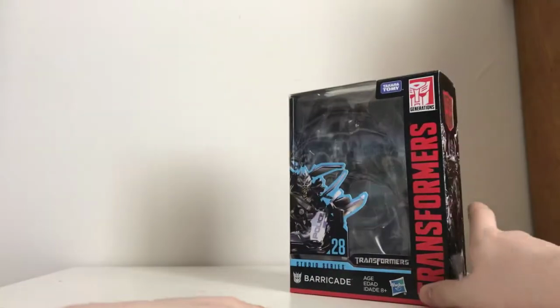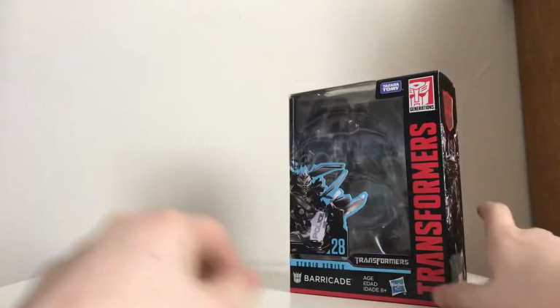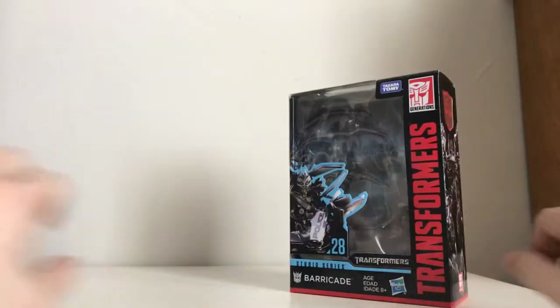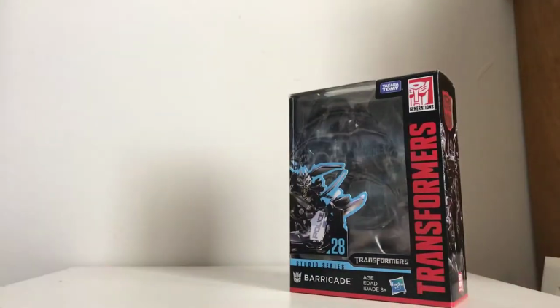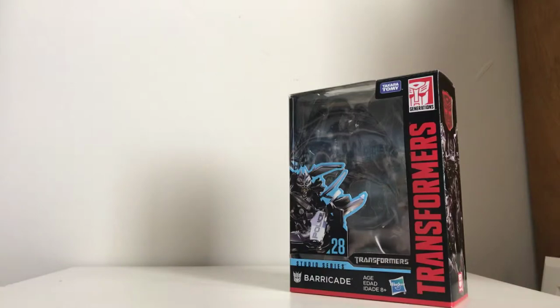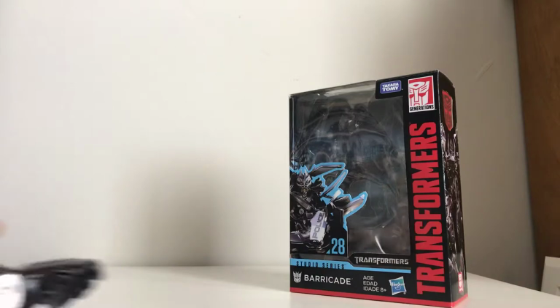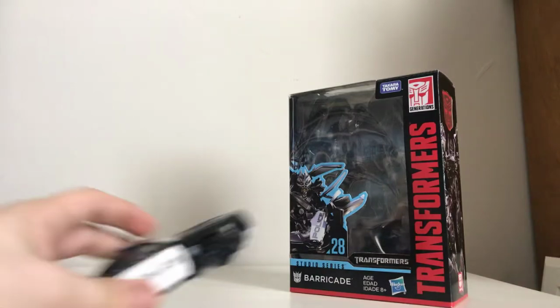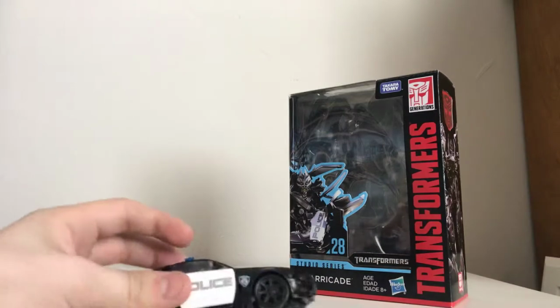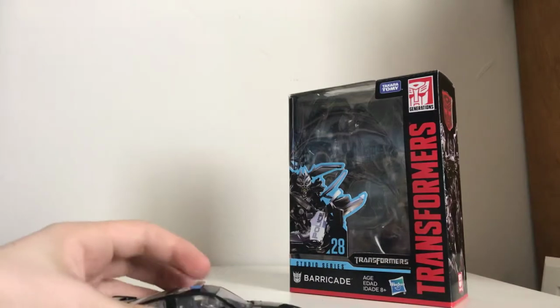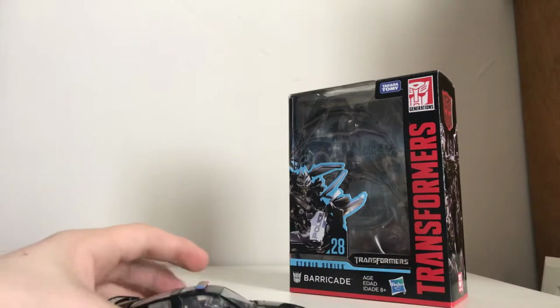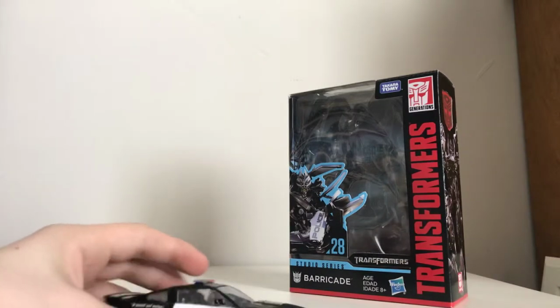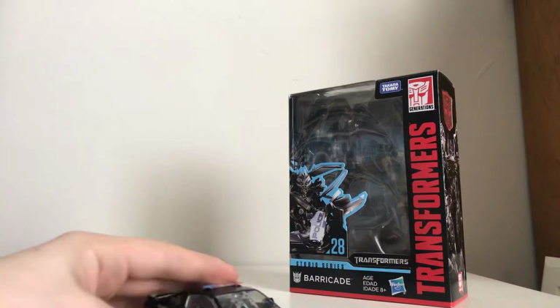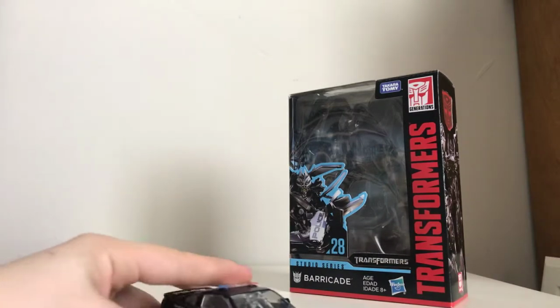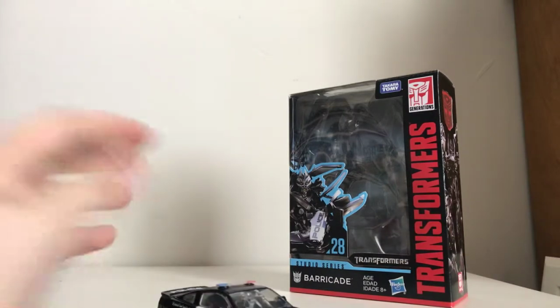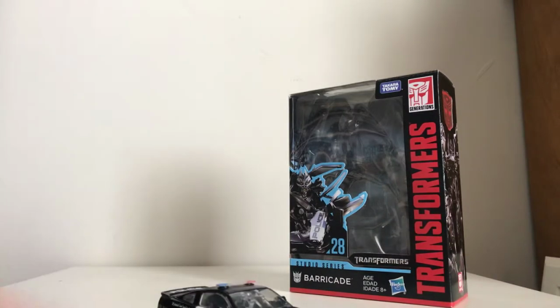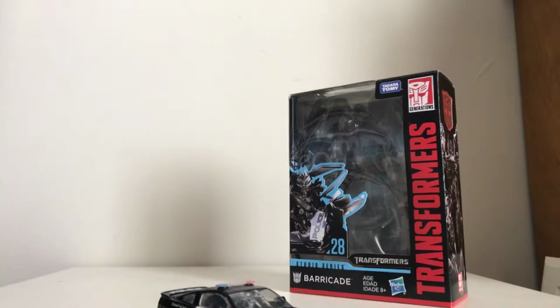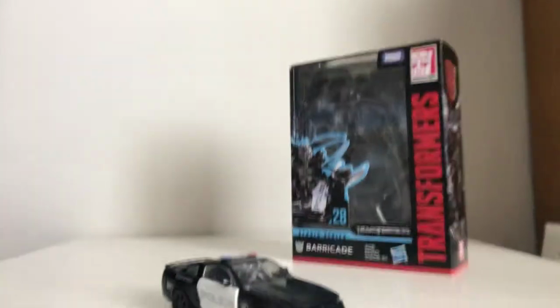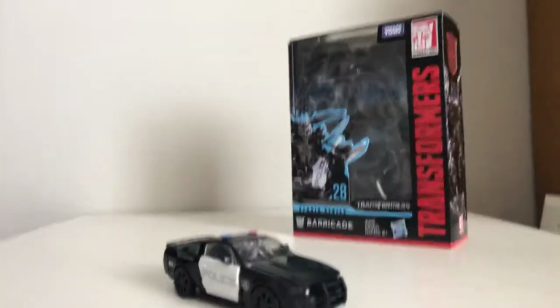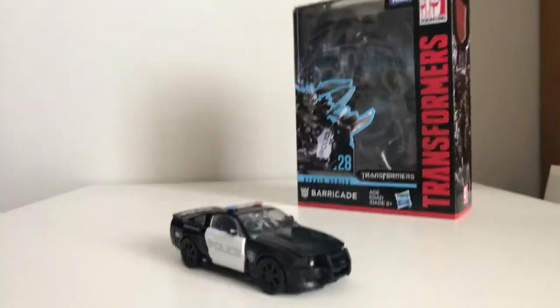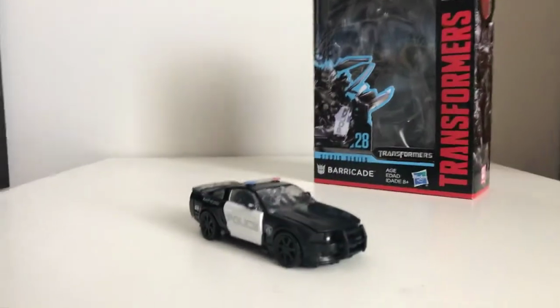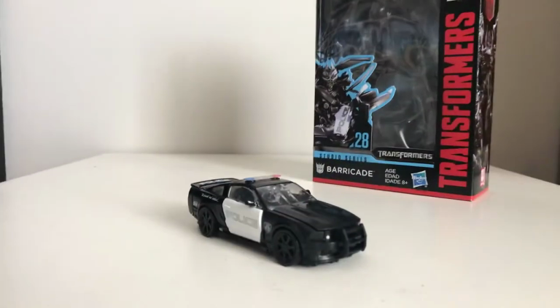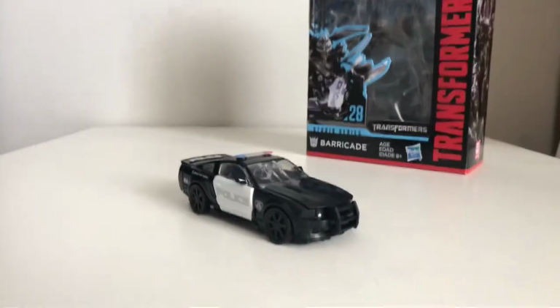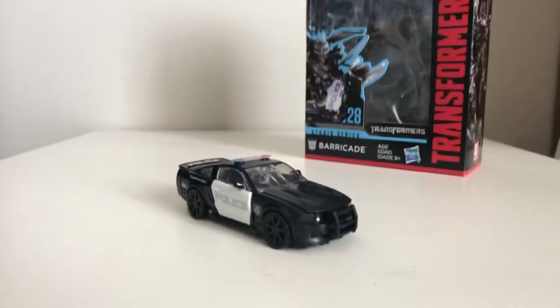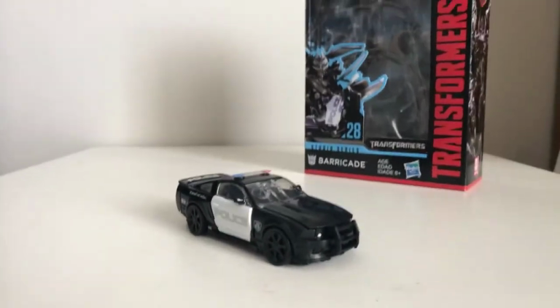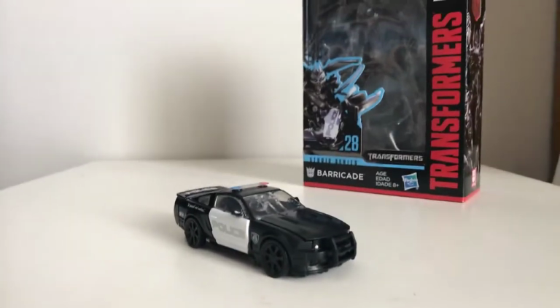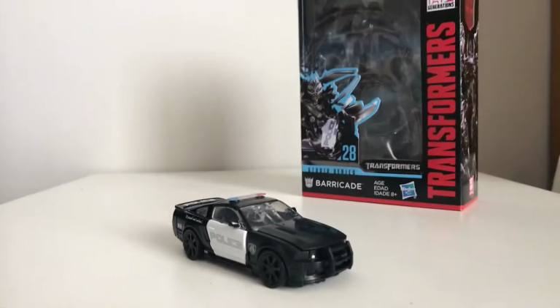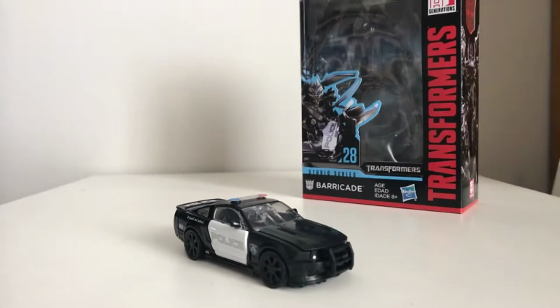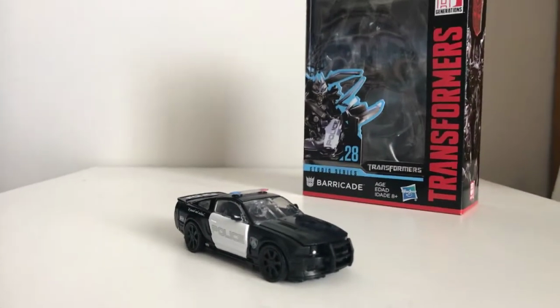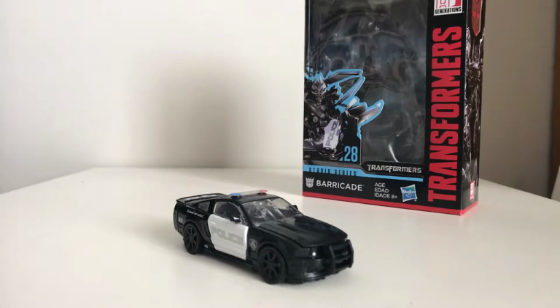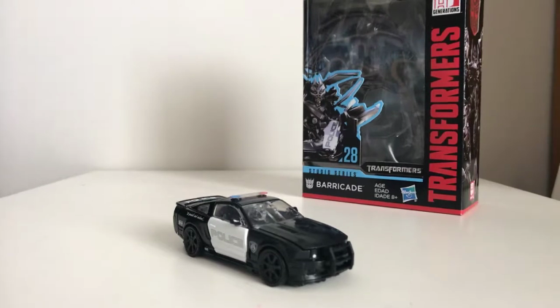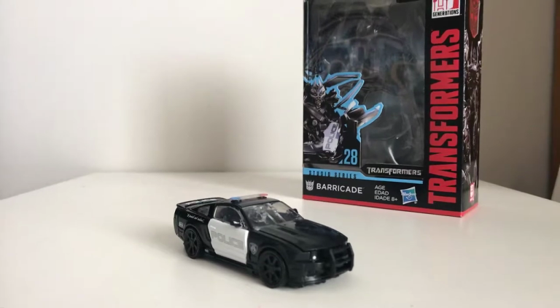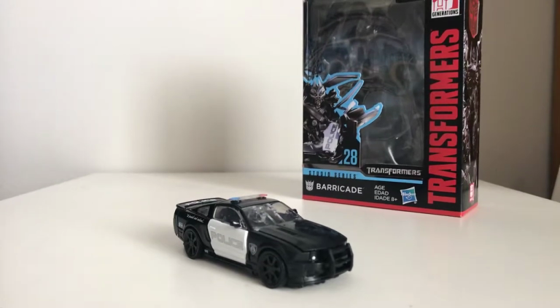Barricade launches into a high-speed pursuit, optics set on username LadiesMan217. Alright, well that is it for the box — and here is what you're all here to see.